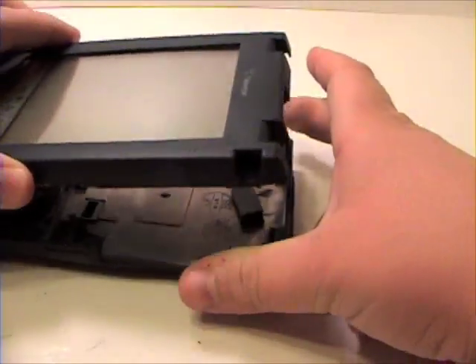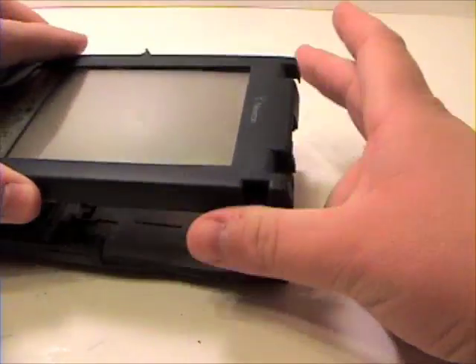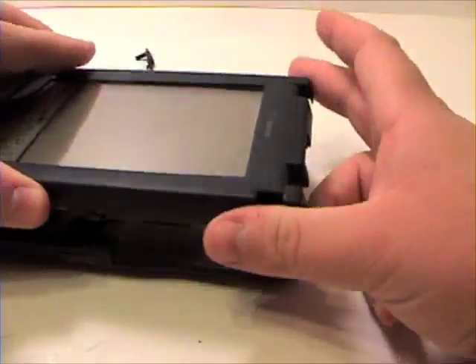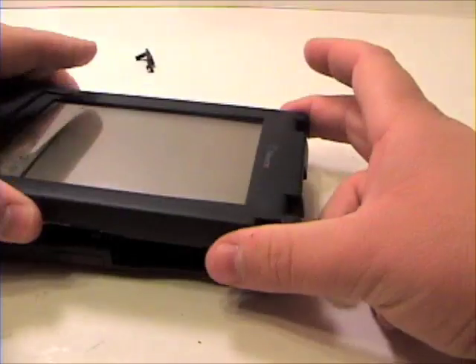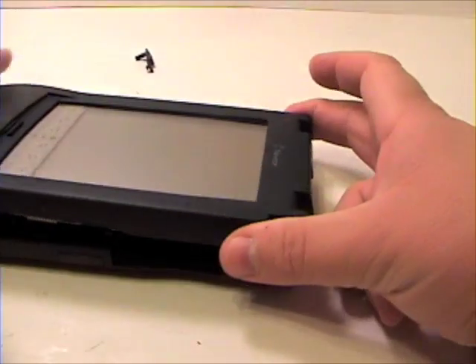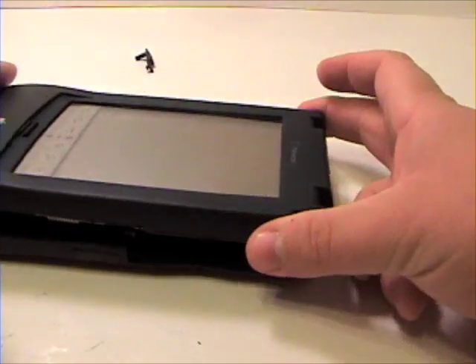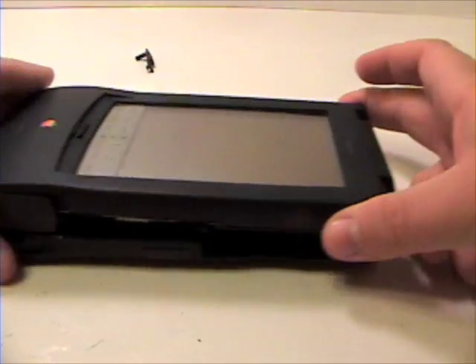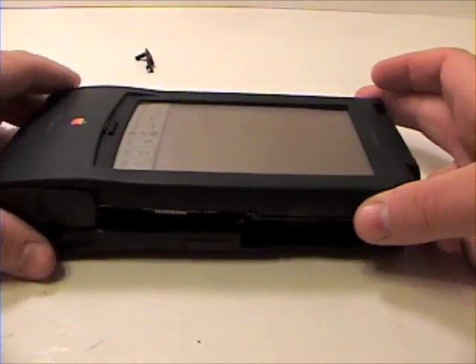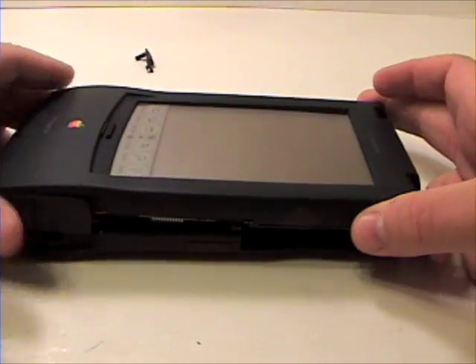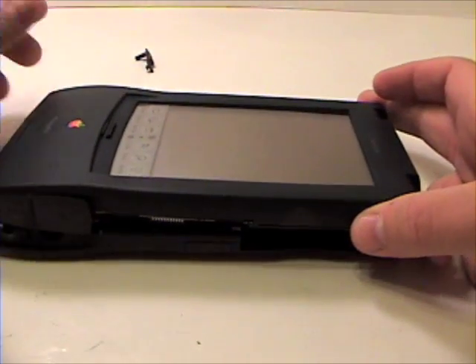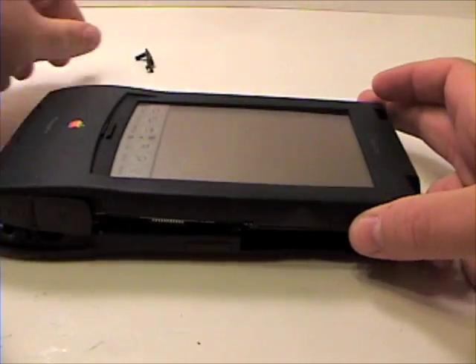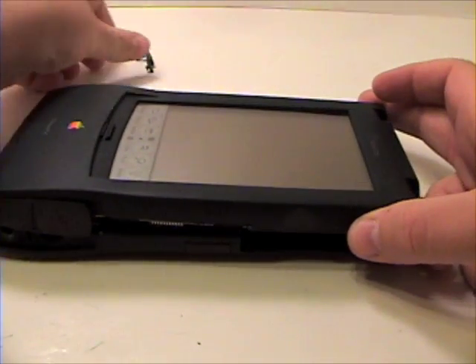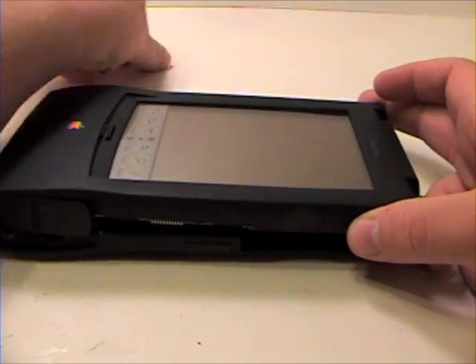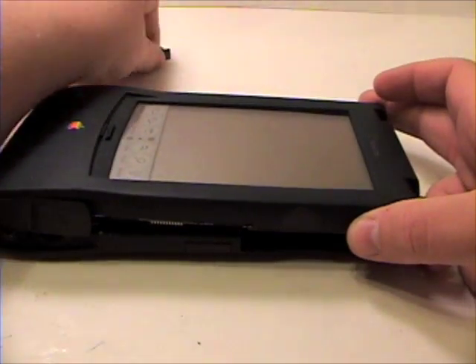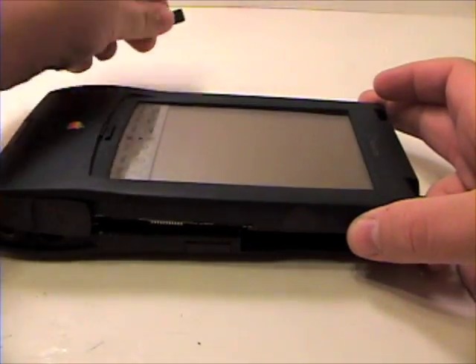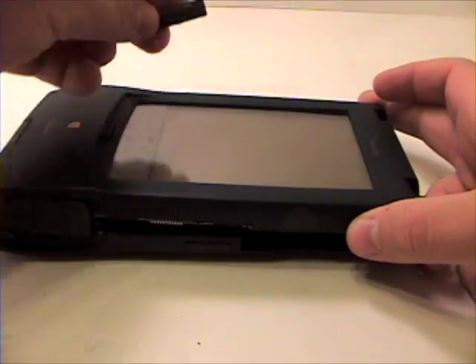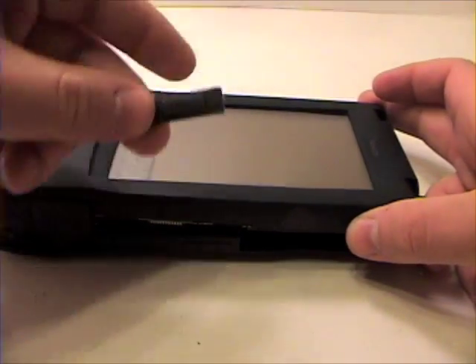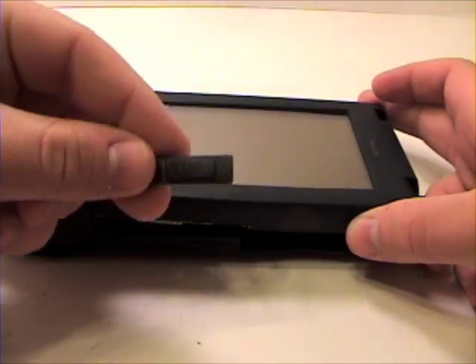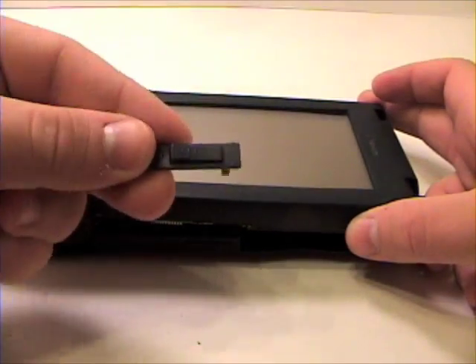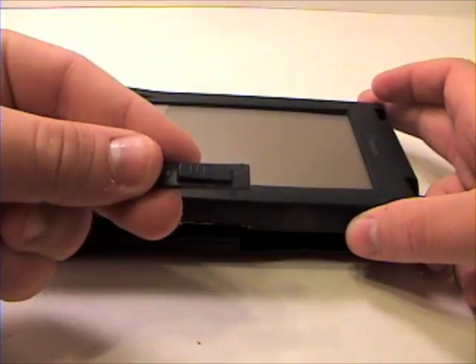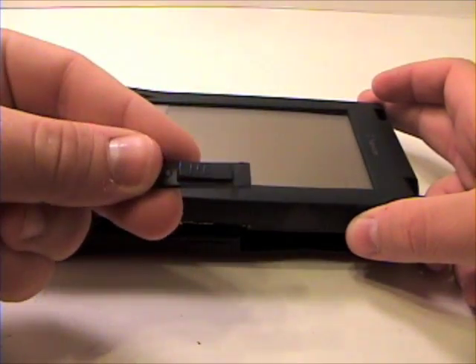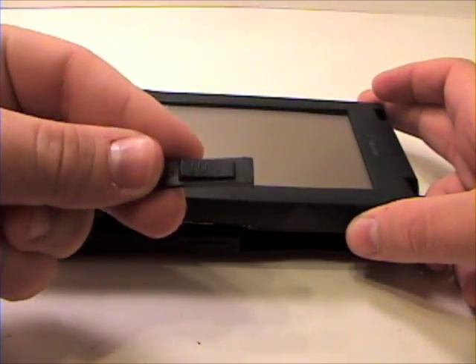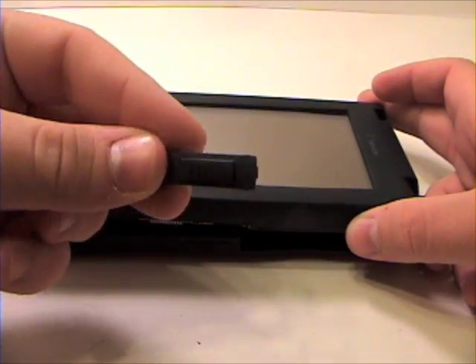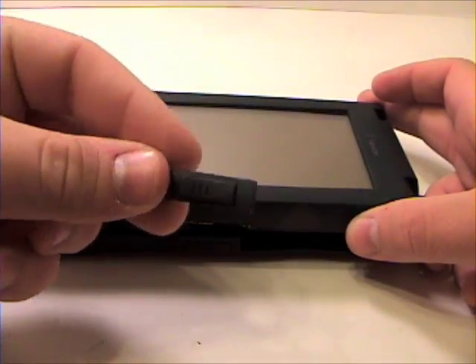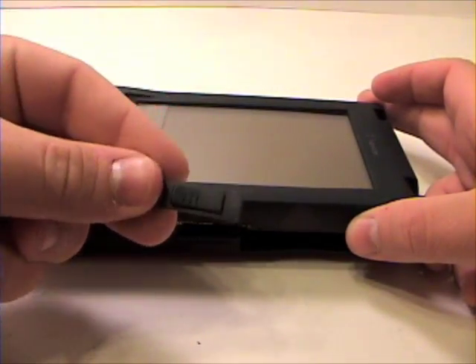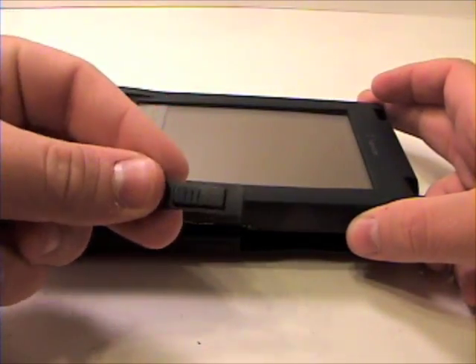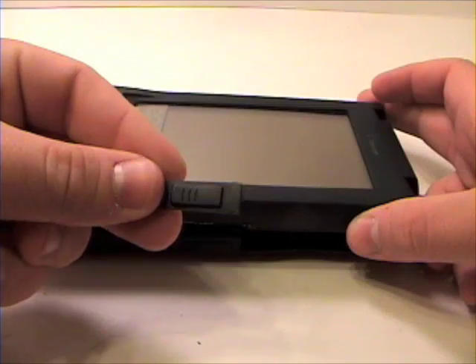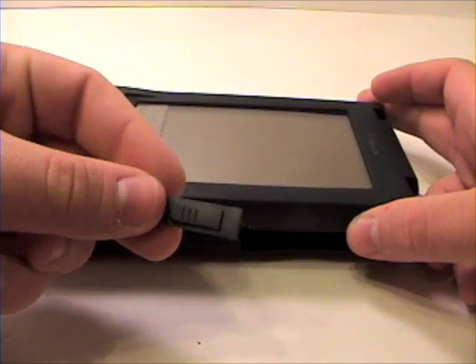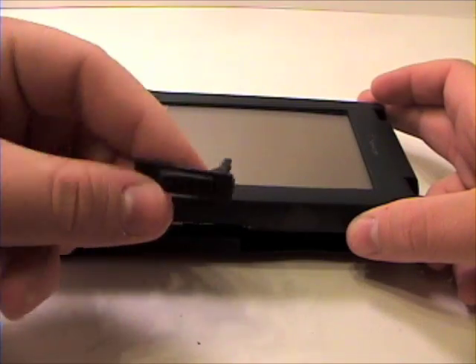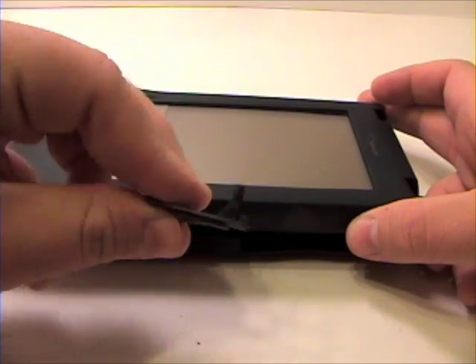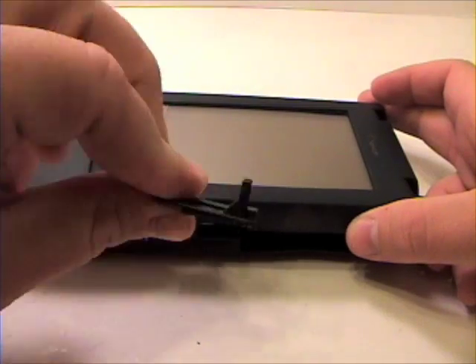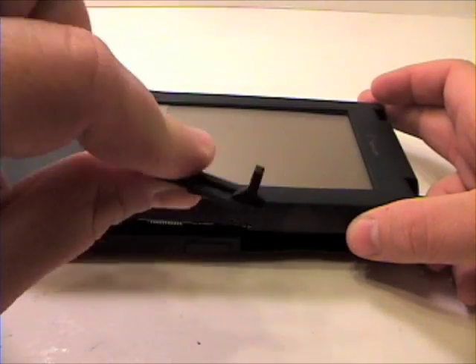The power button slider and the infrared port cover will come off in this process.